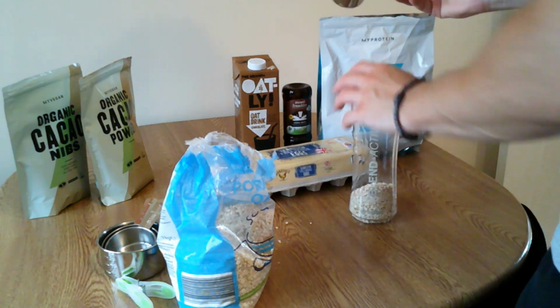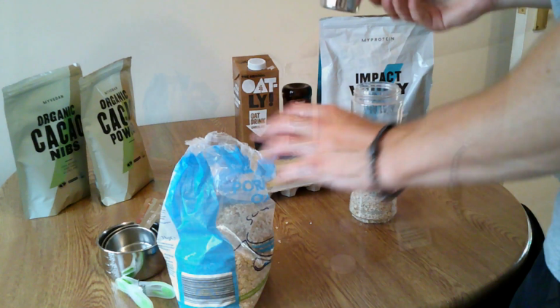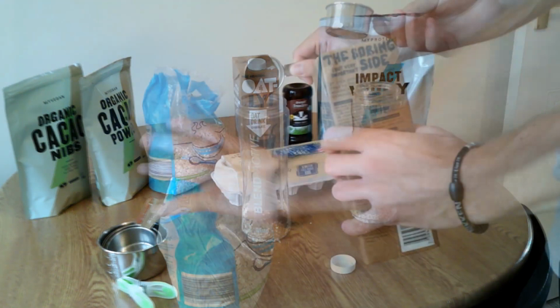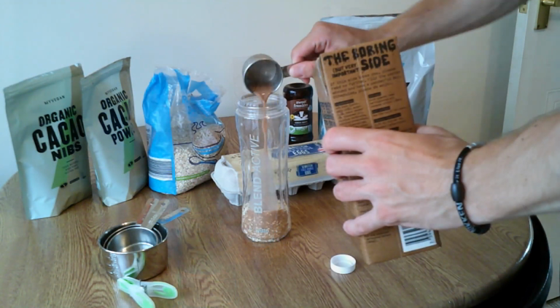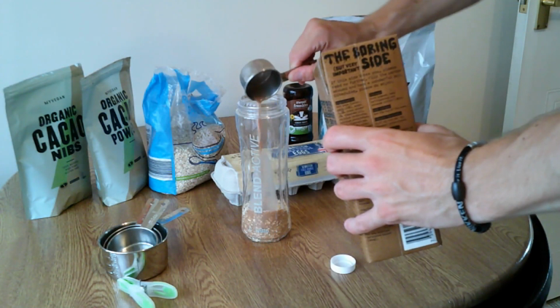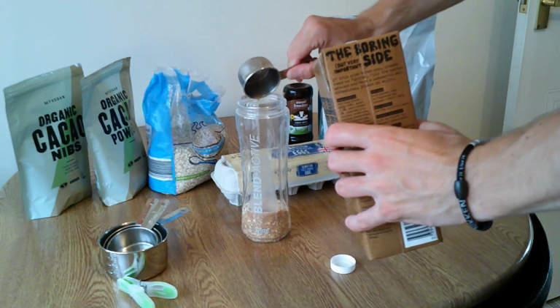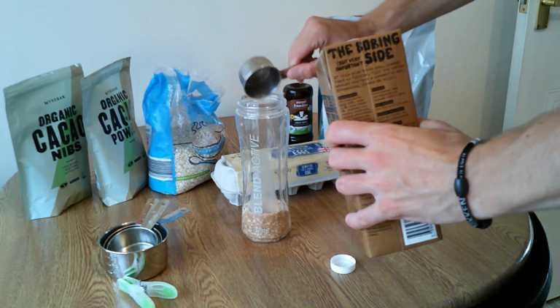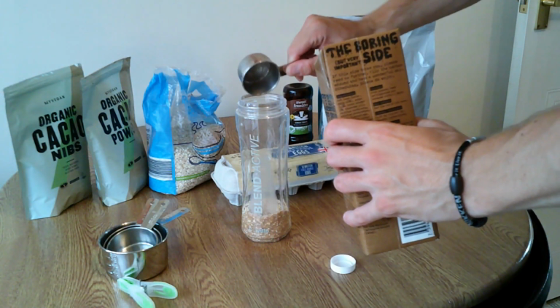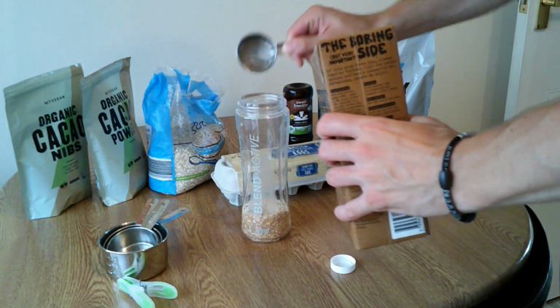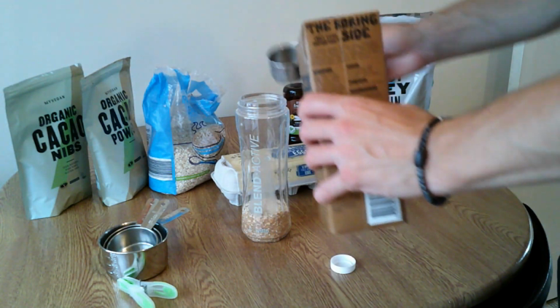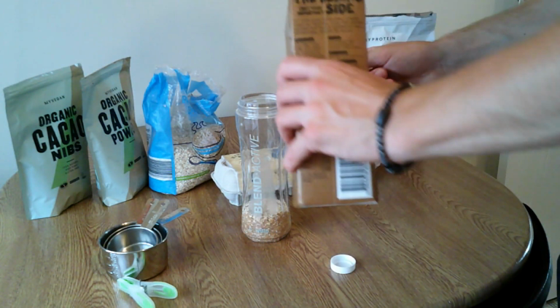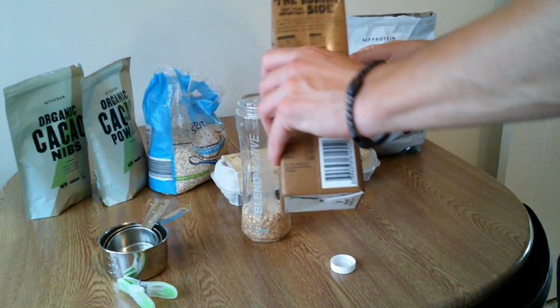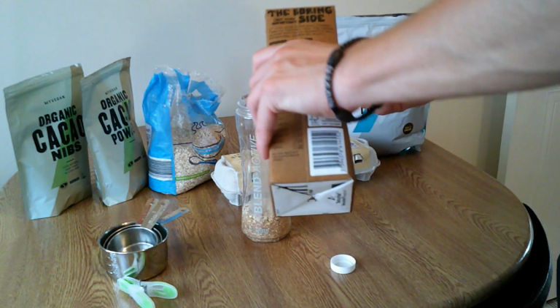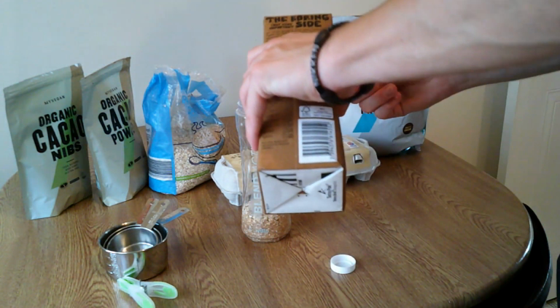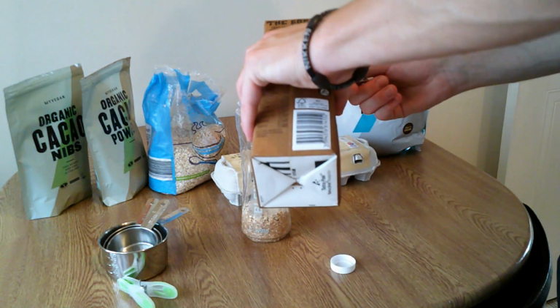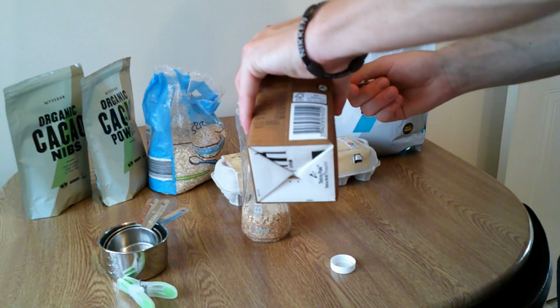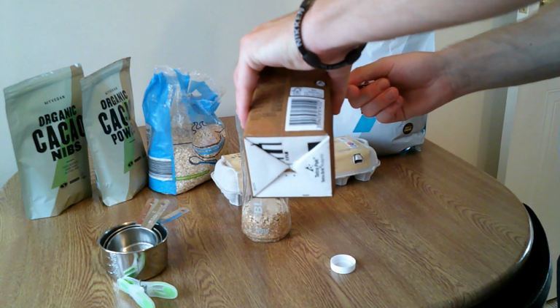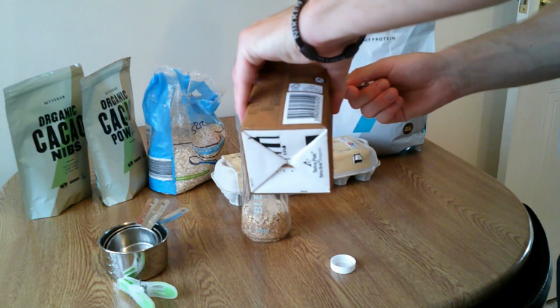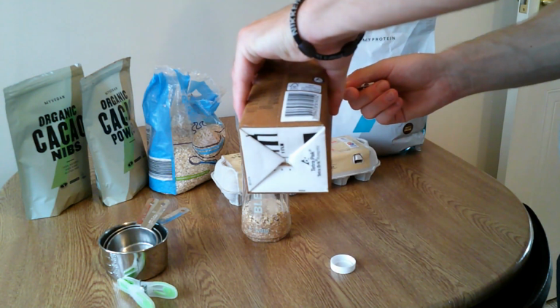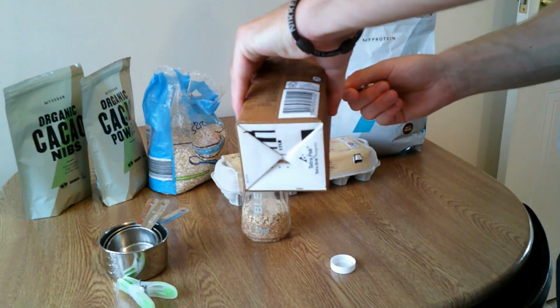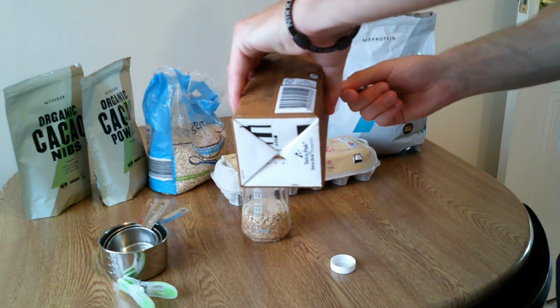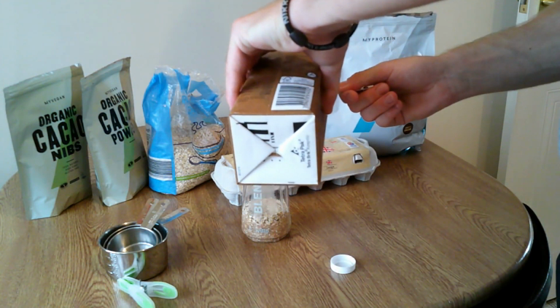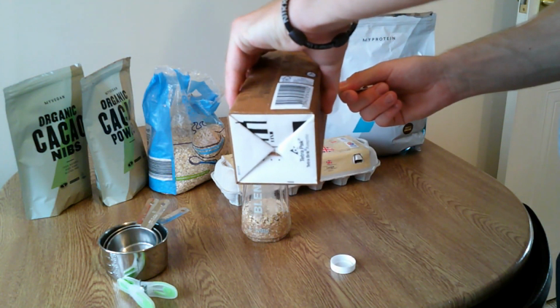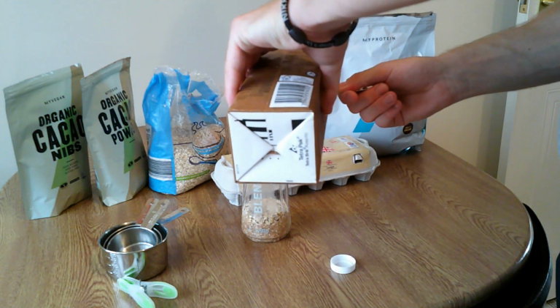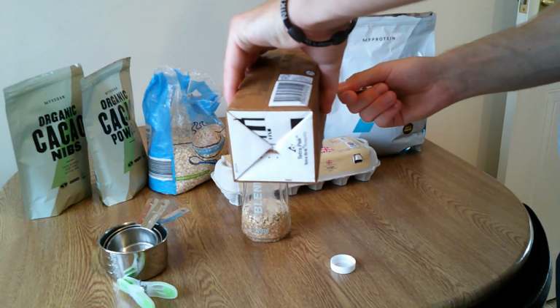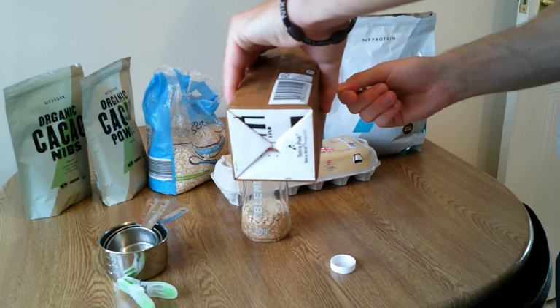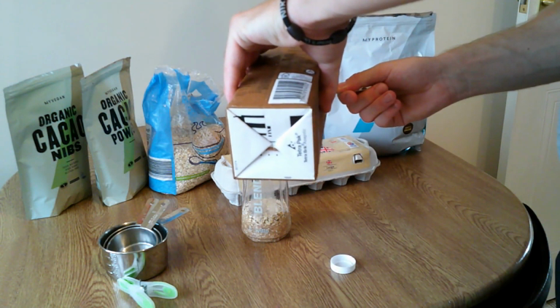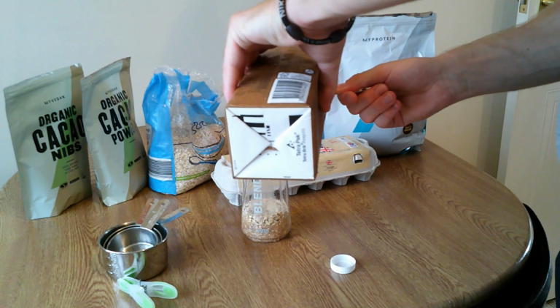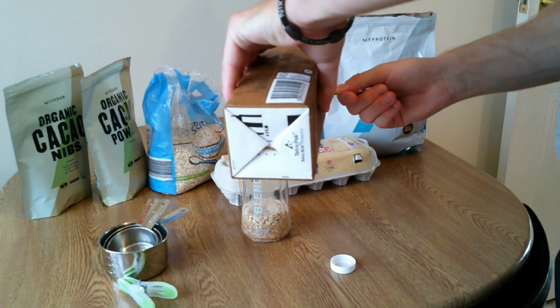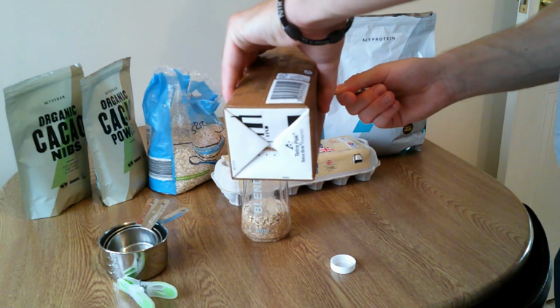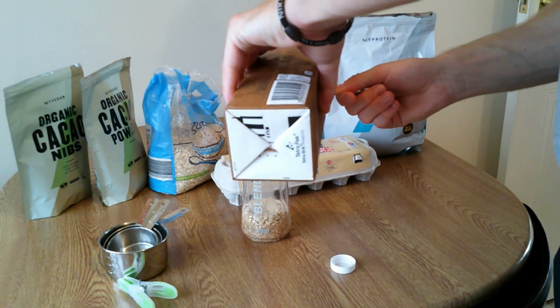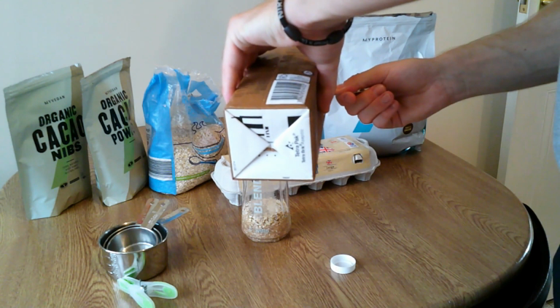Next we're going to add the milk and put it all into the blender. It's pretty easy — you just throw everything in there and blend it up.